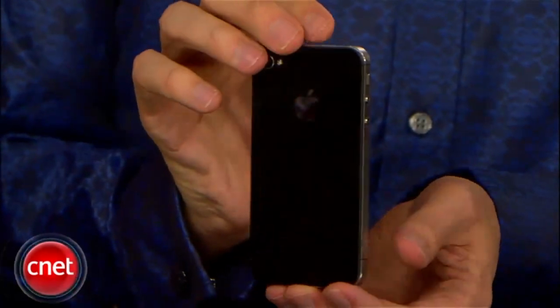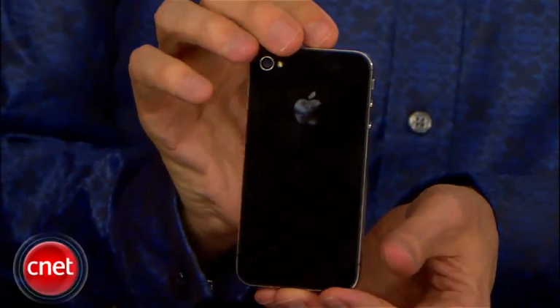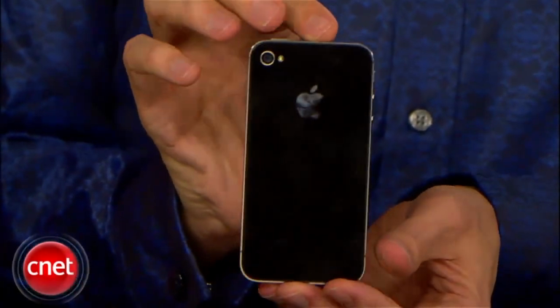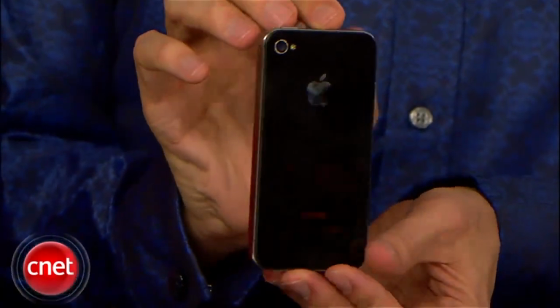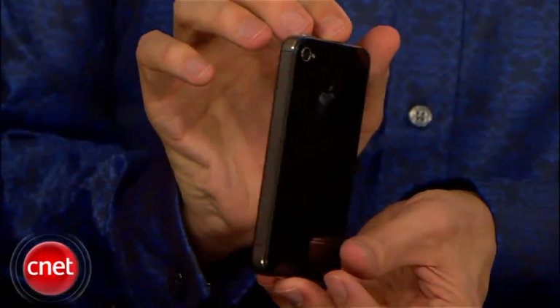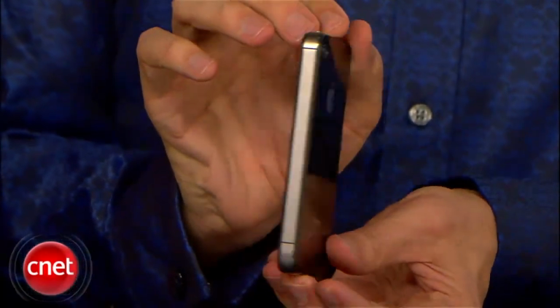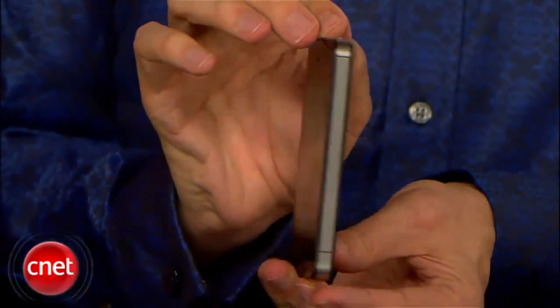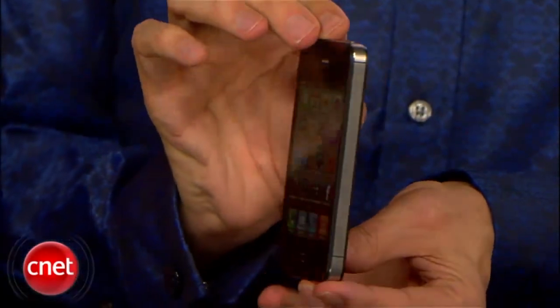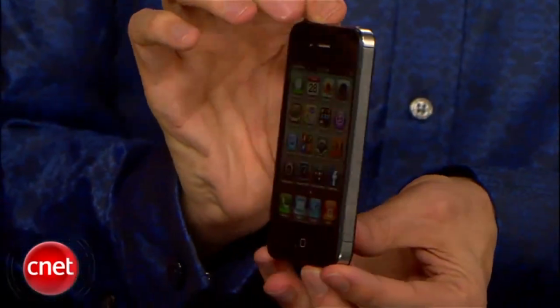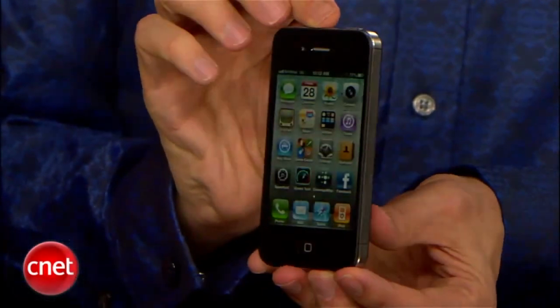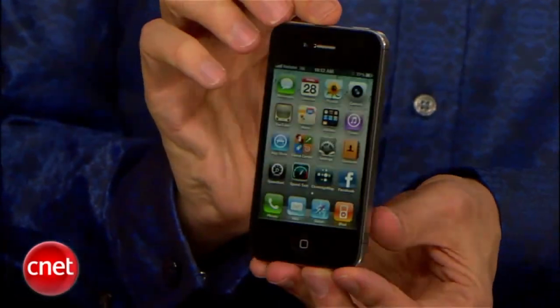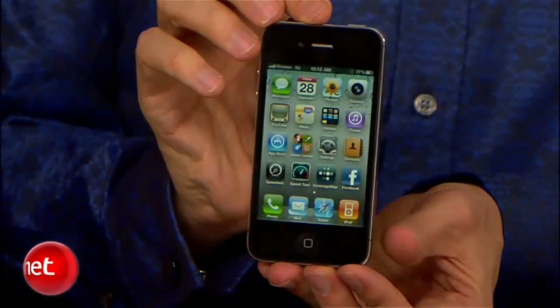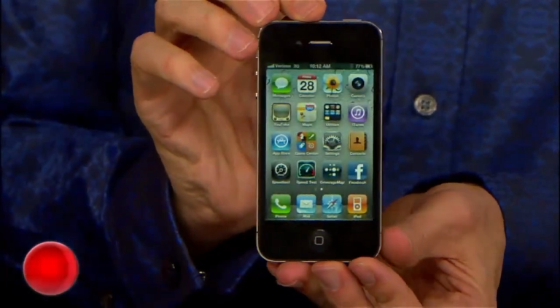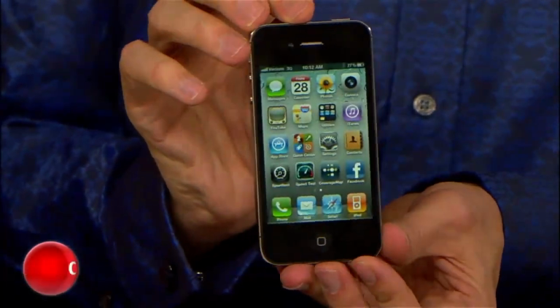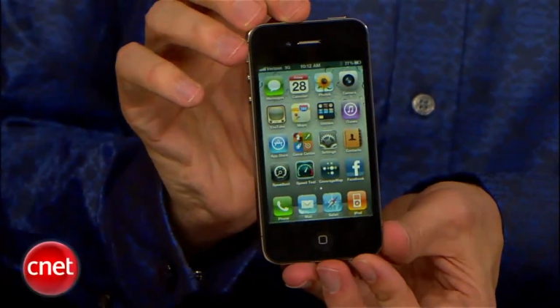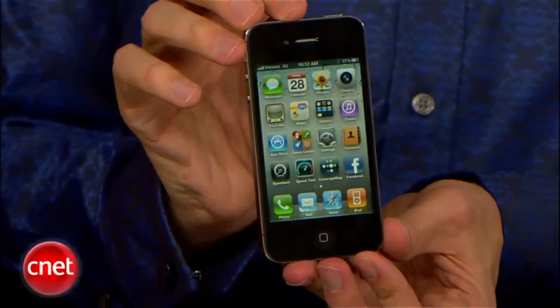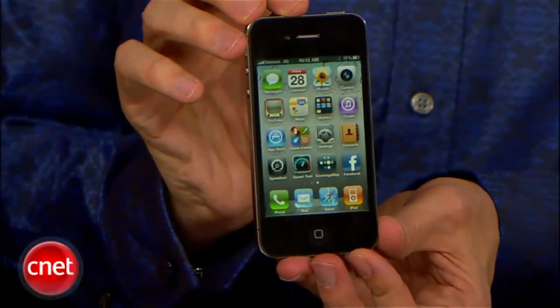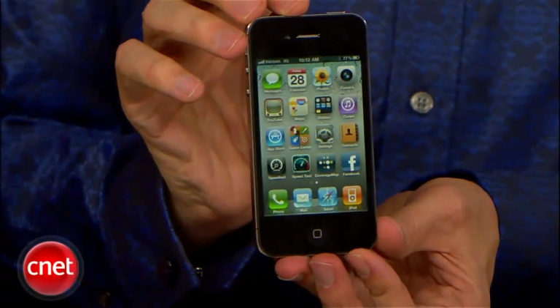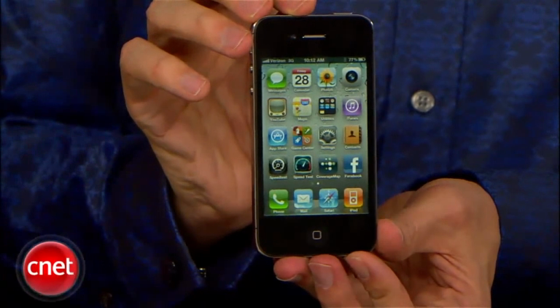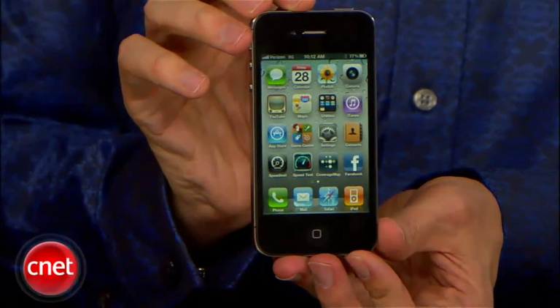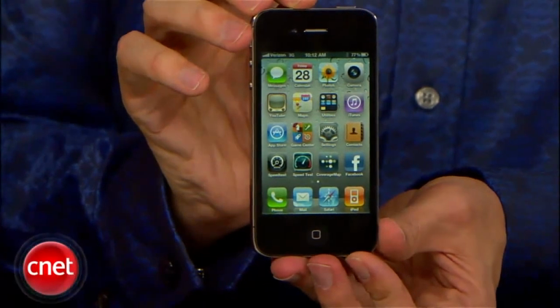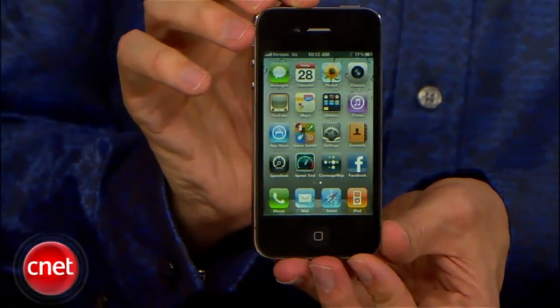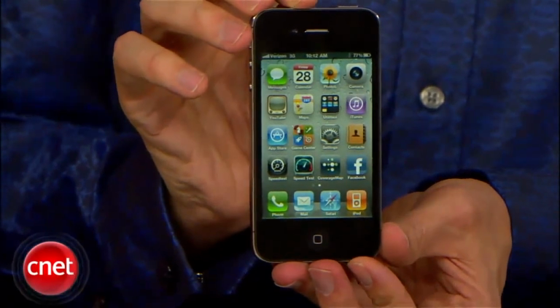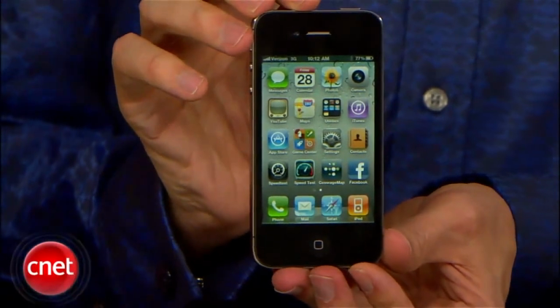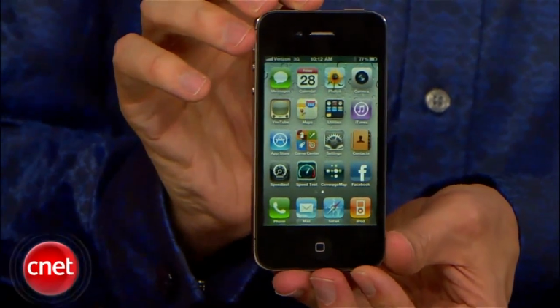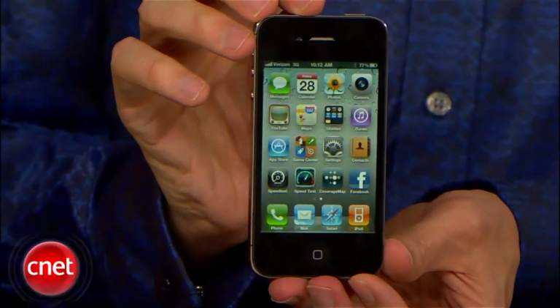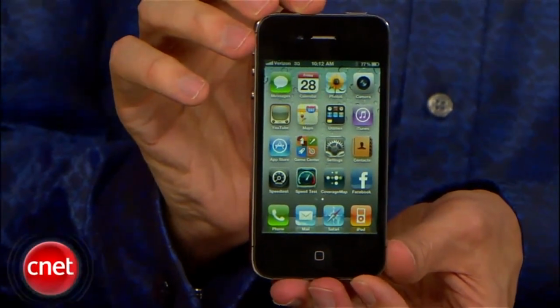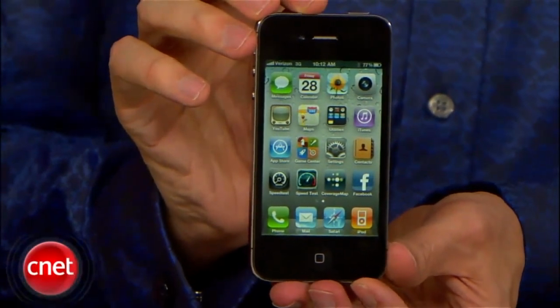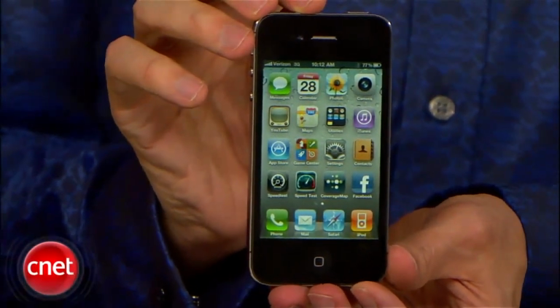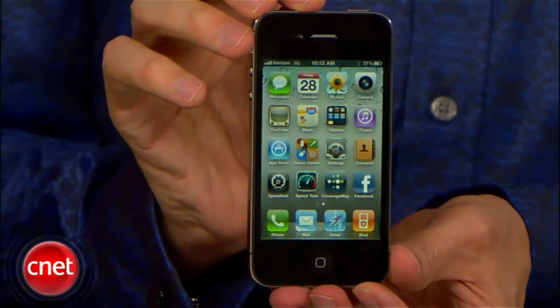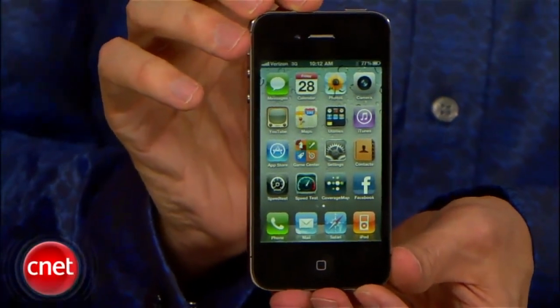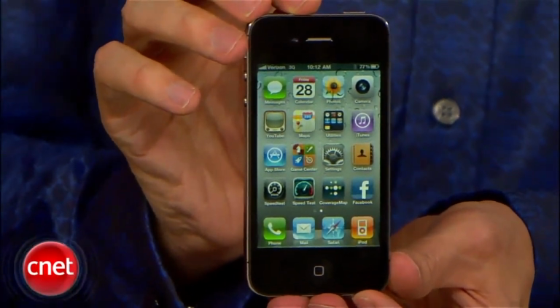This is the CNET review of the Verizon iPhone 4. Hope you guys subscribe and we'll keep you definitely updated. Take care.